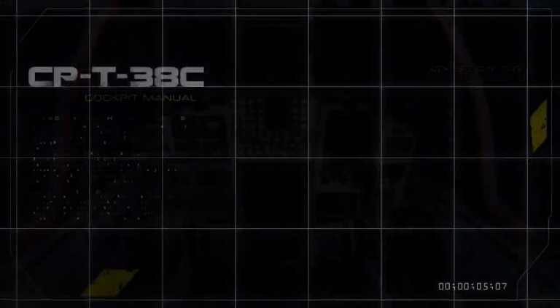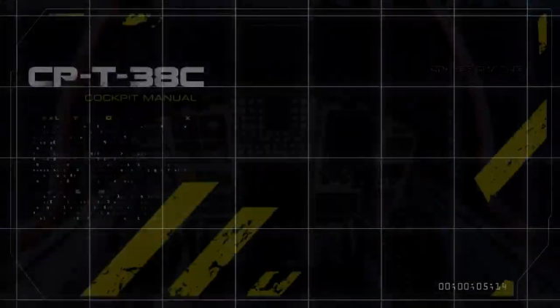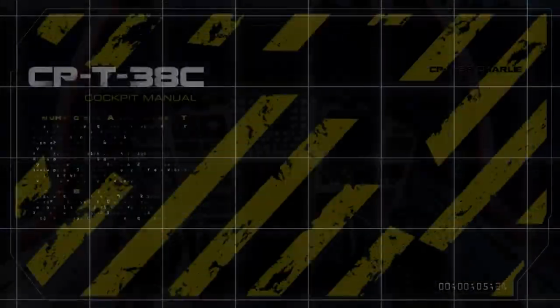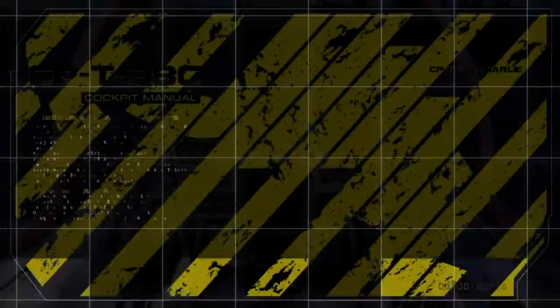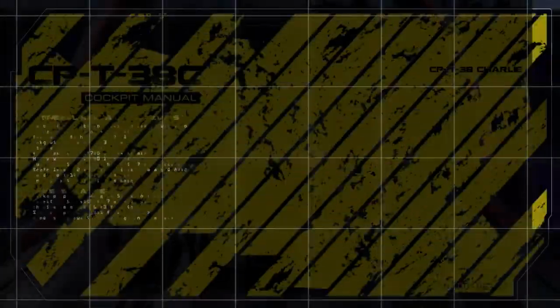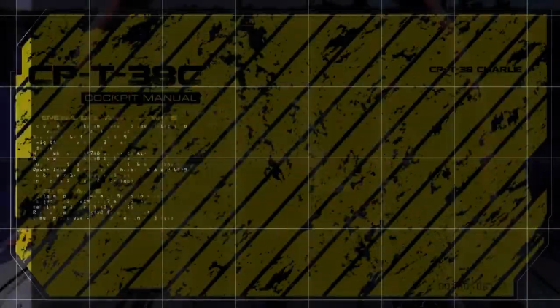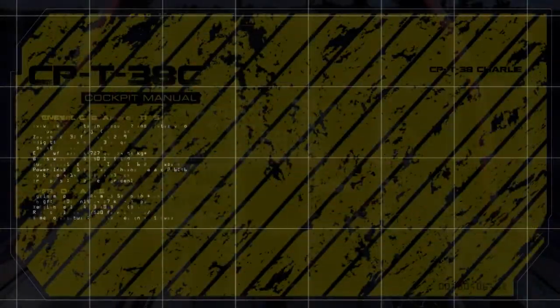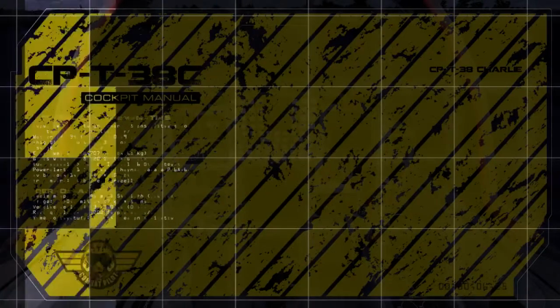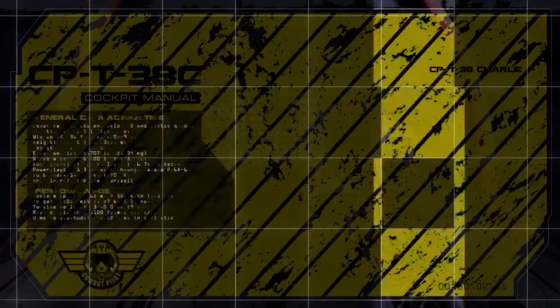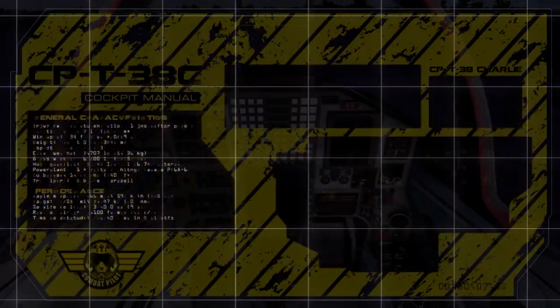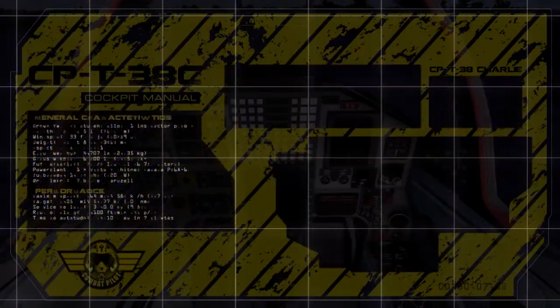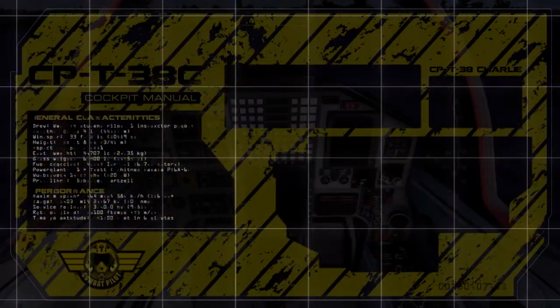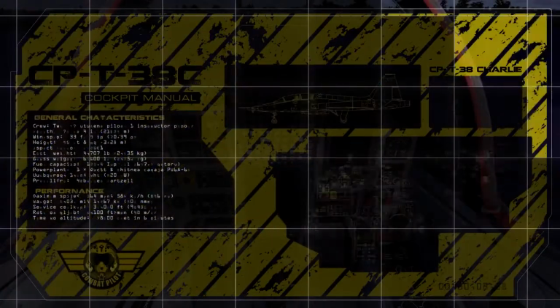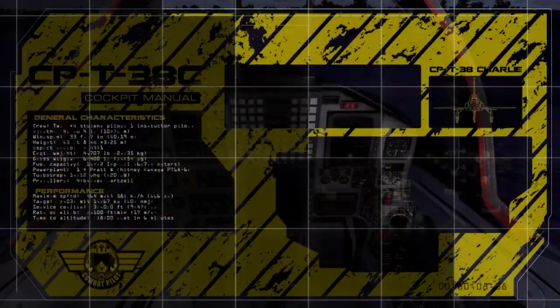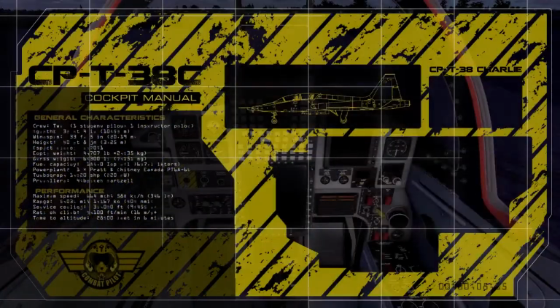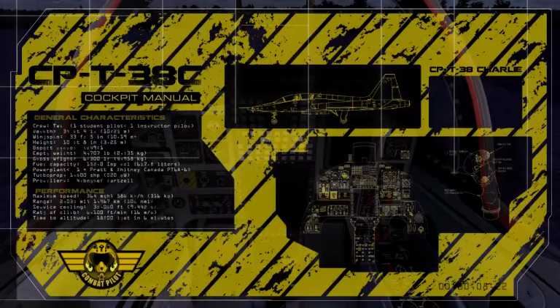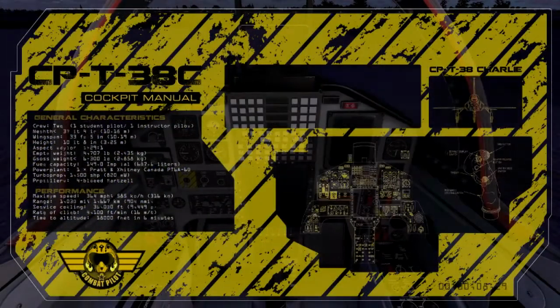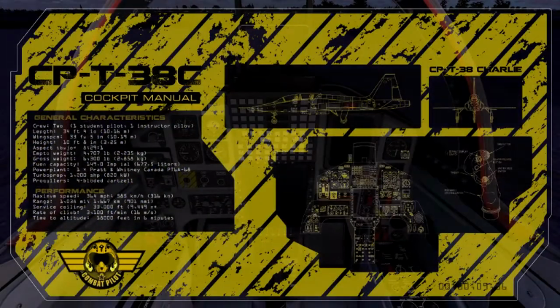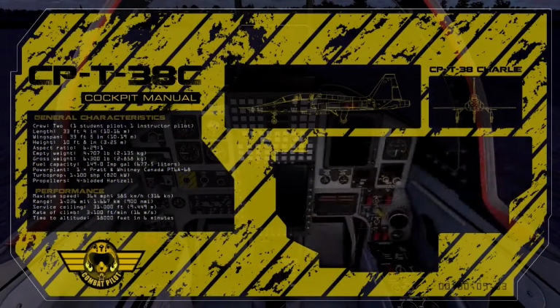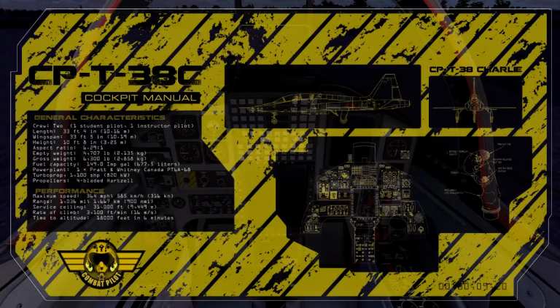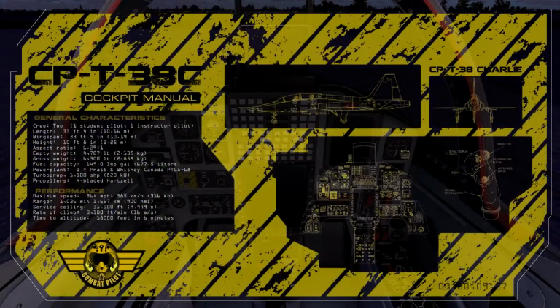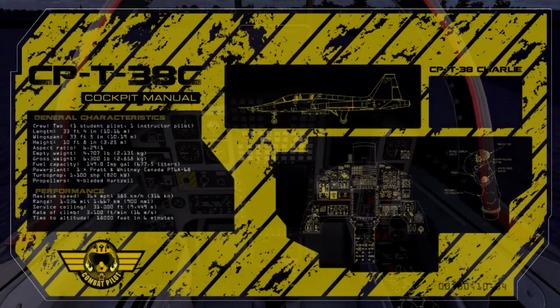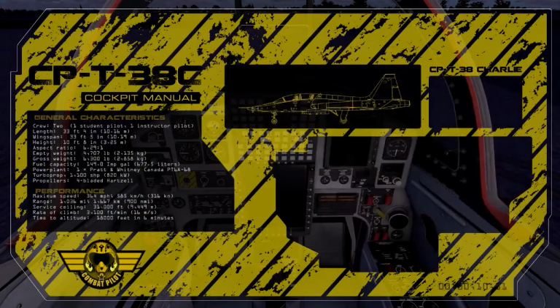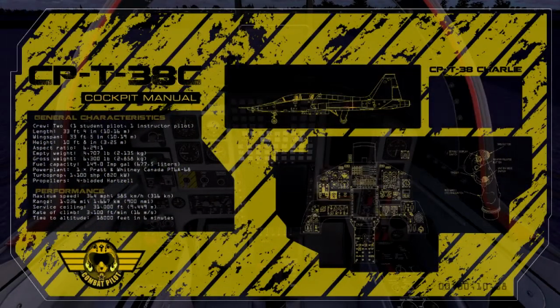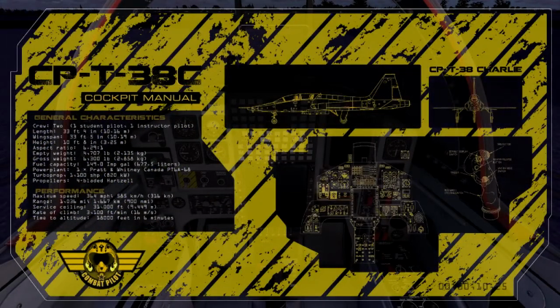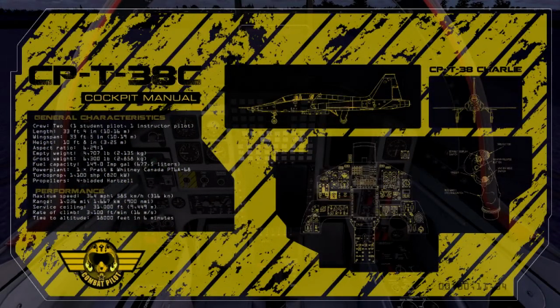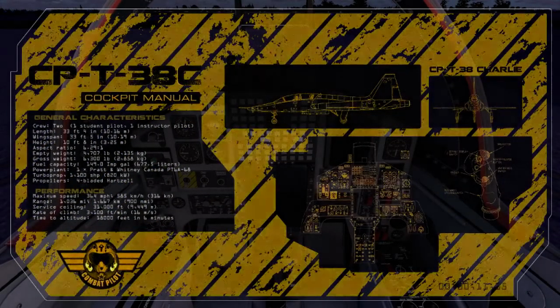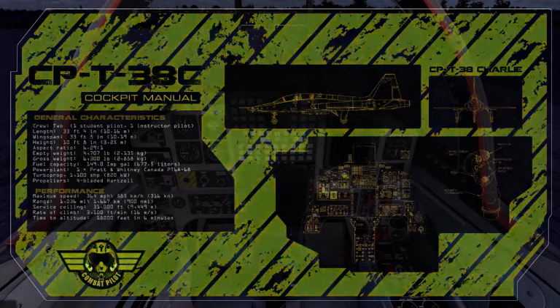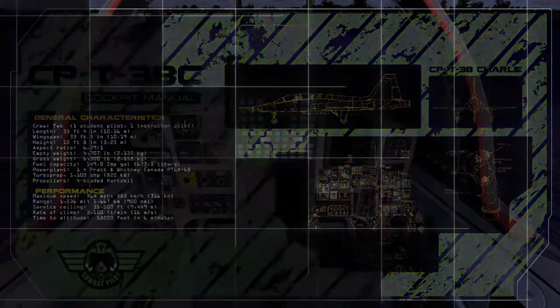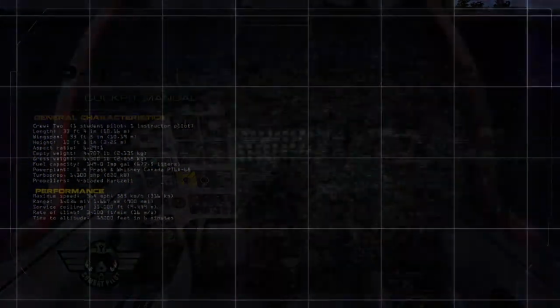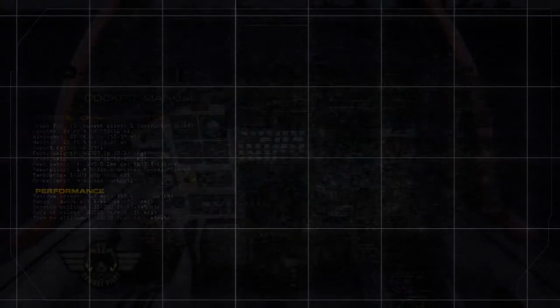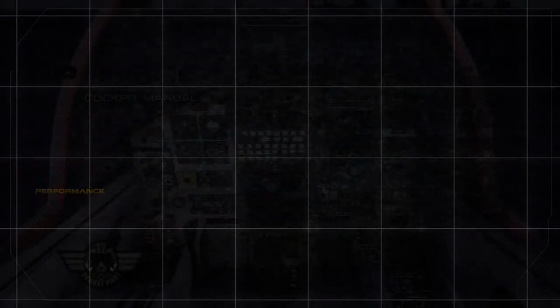This is your introduction to the CPT38C cockpit, specifically a review of the engine start checklist.